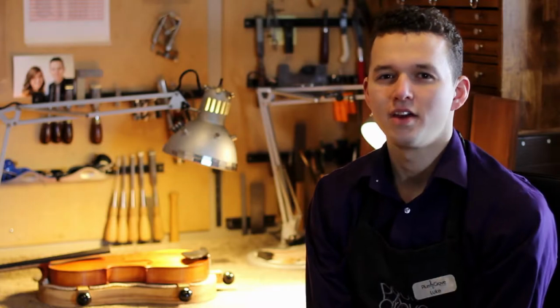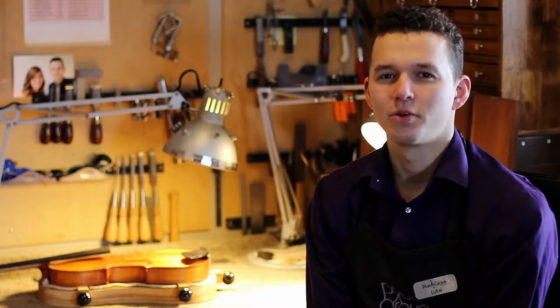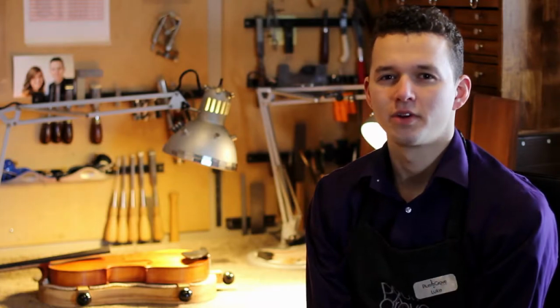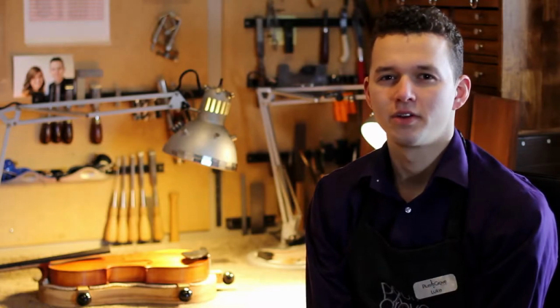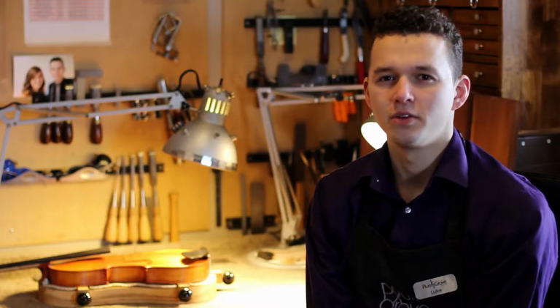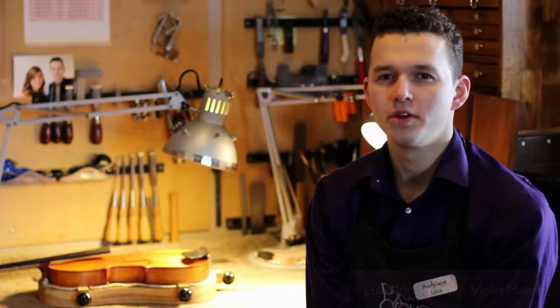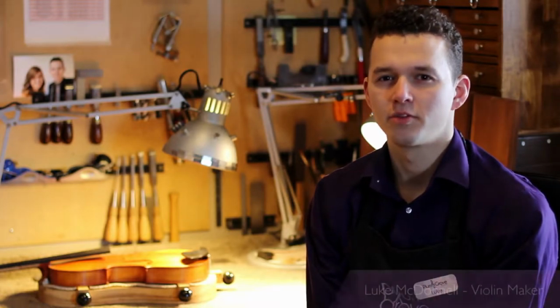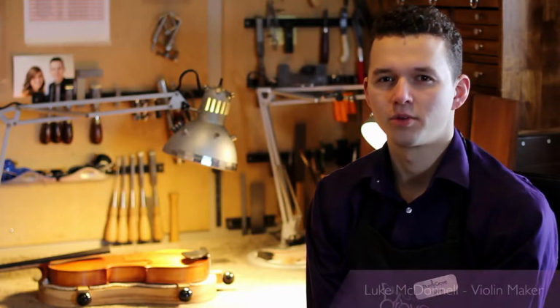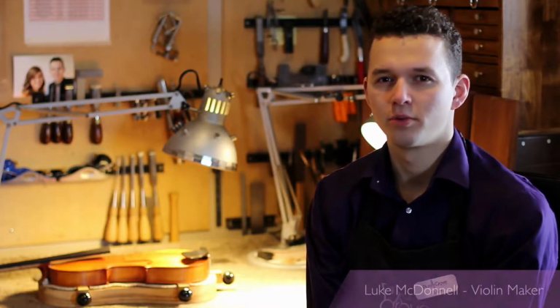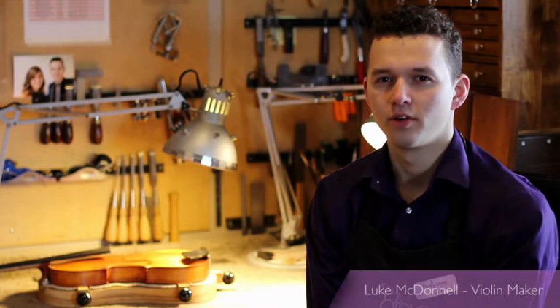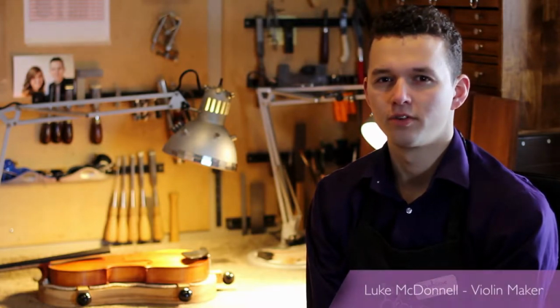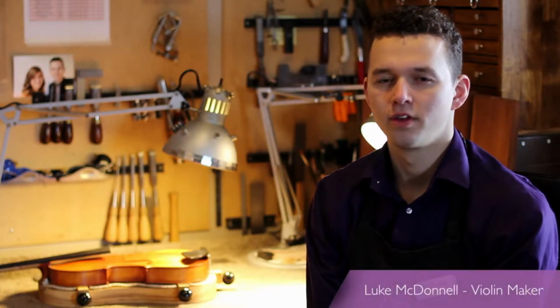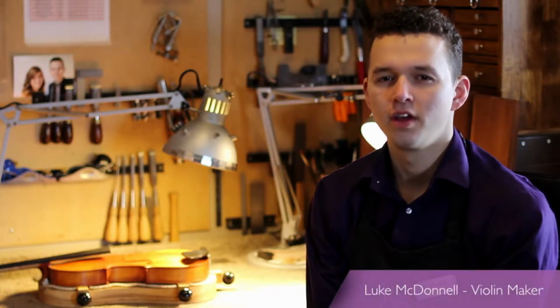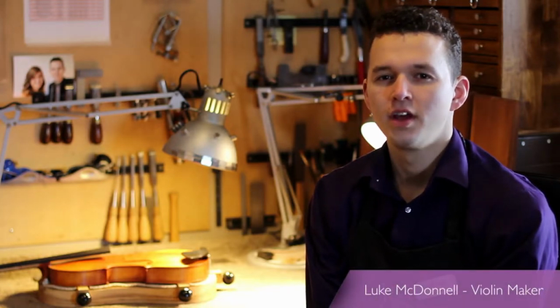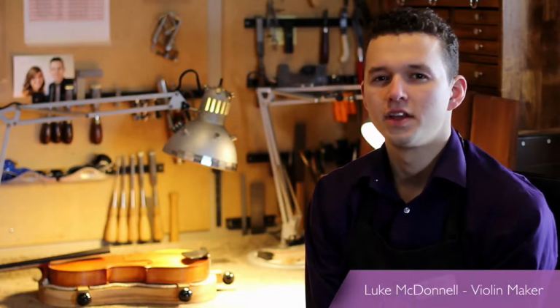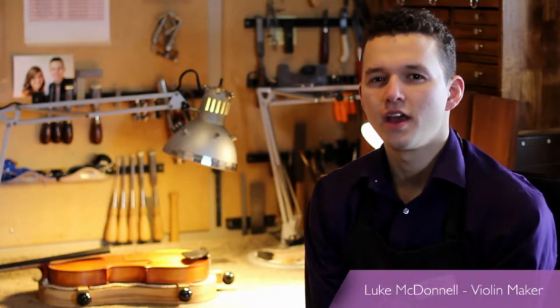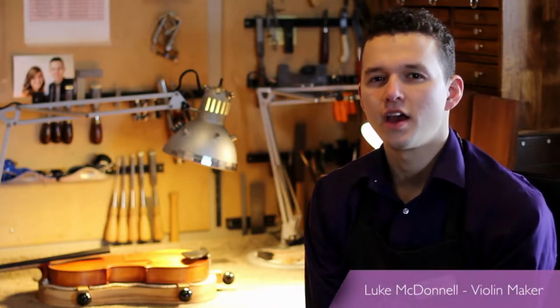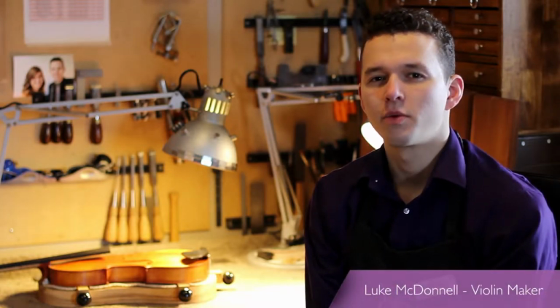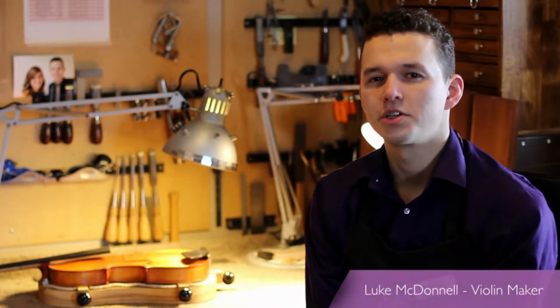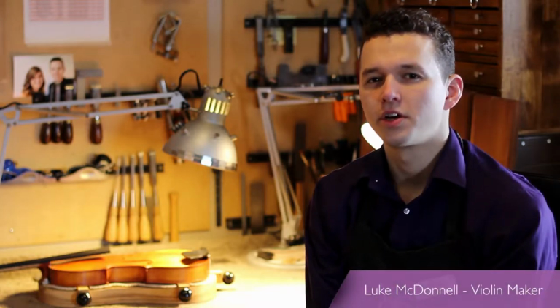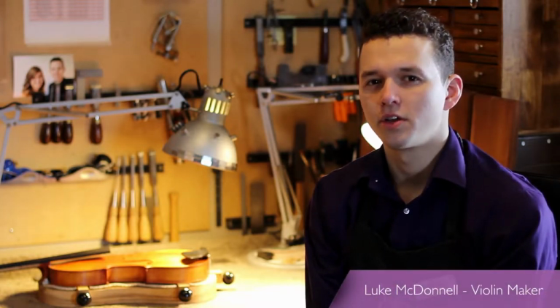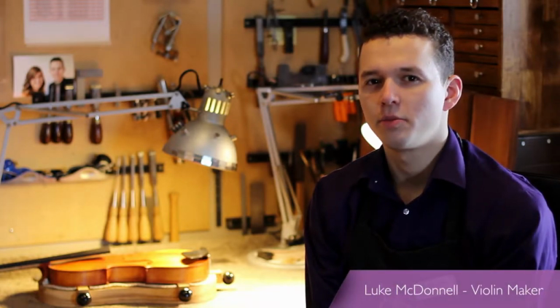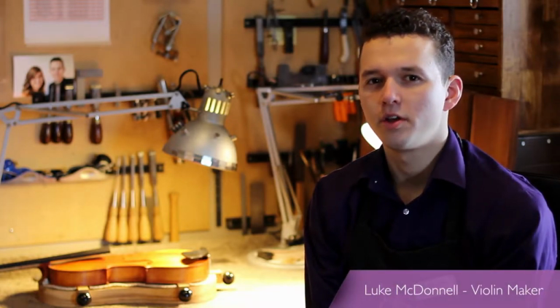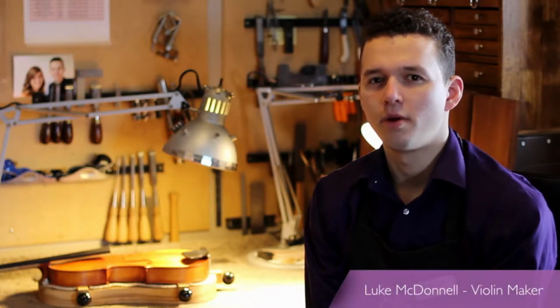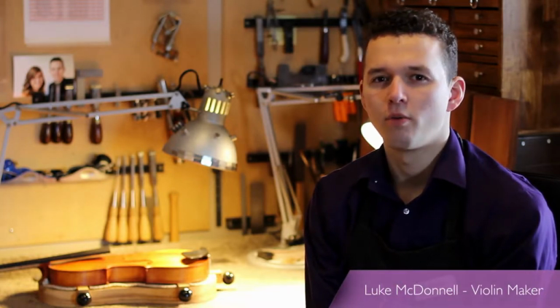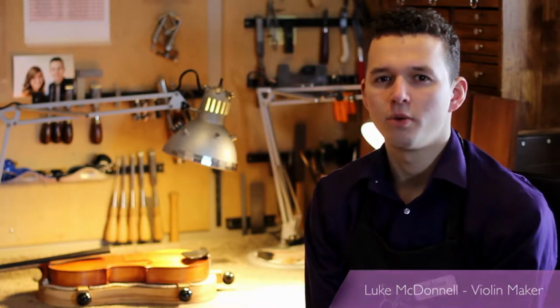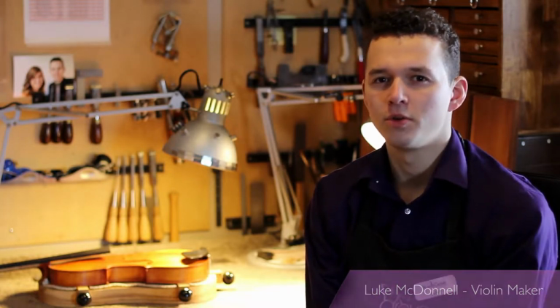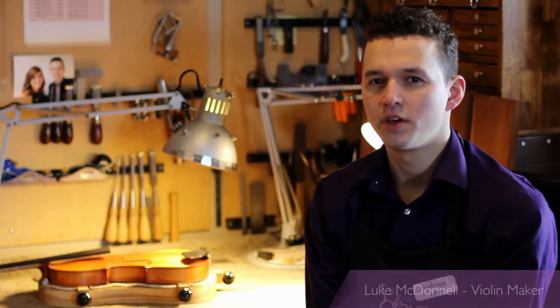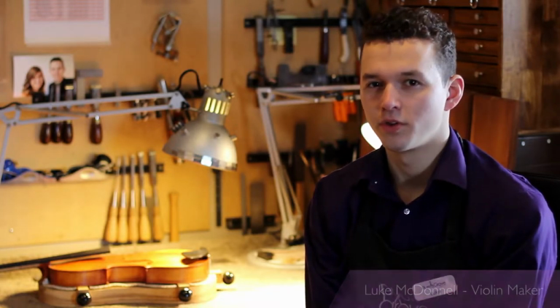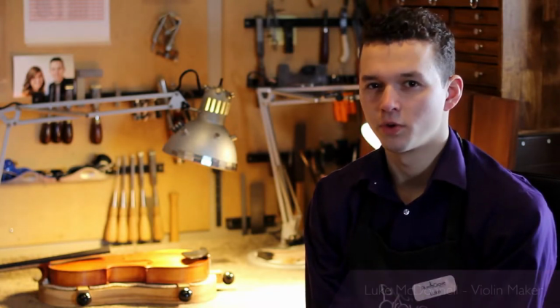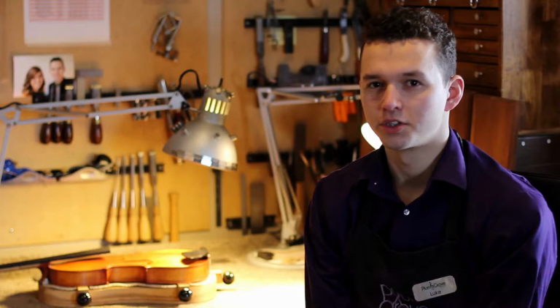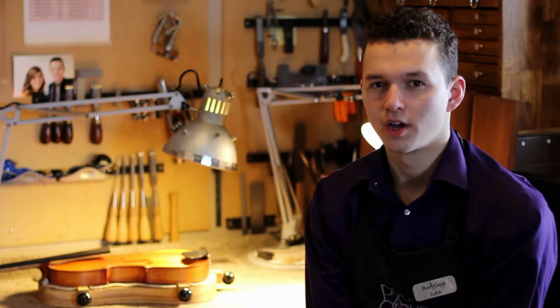Hey everyone, Luke here from Plum Grove. Today I want to share a little bit about what we do here in the workshop.